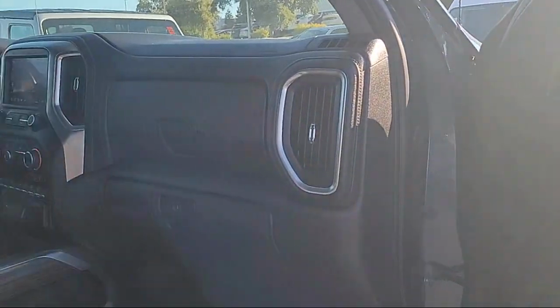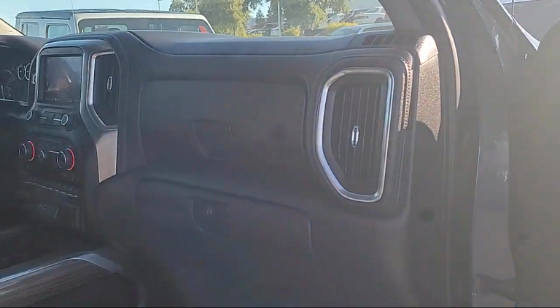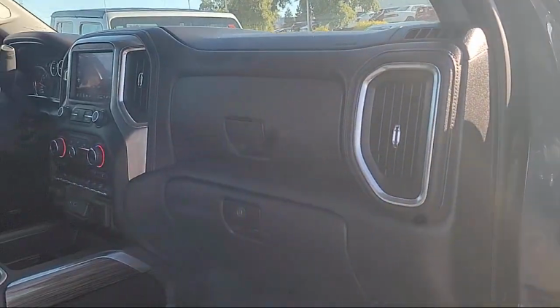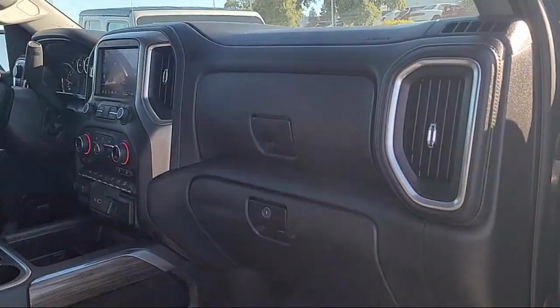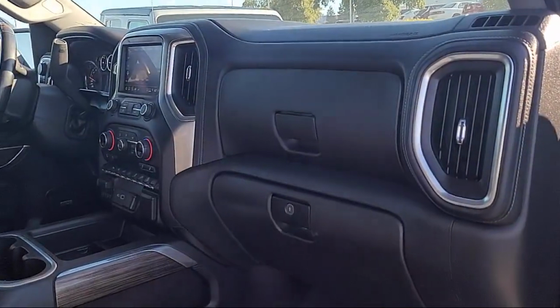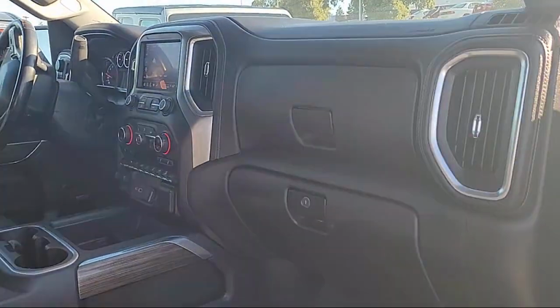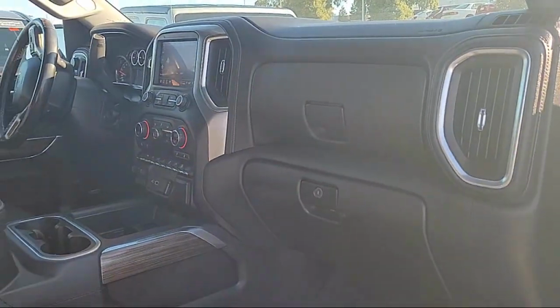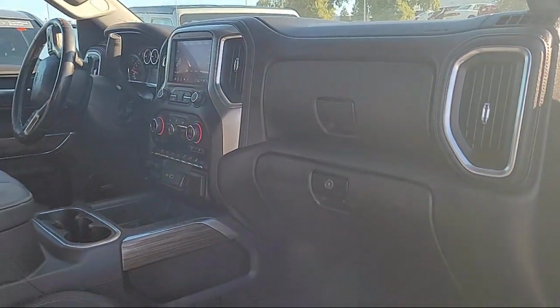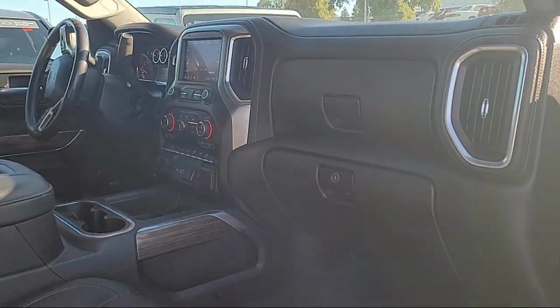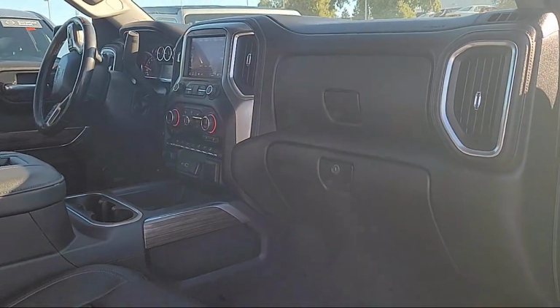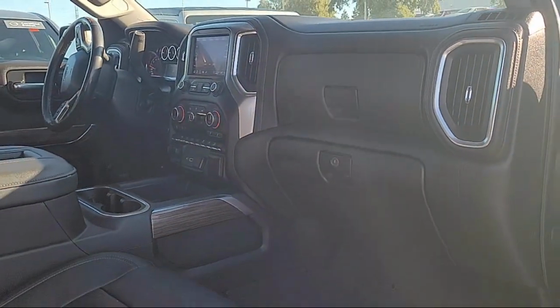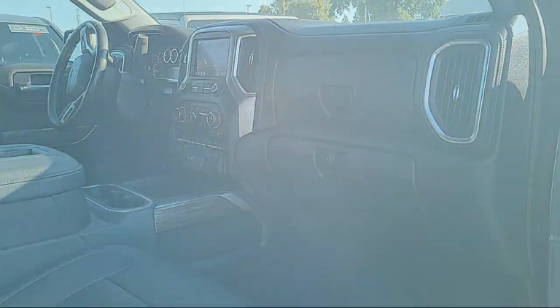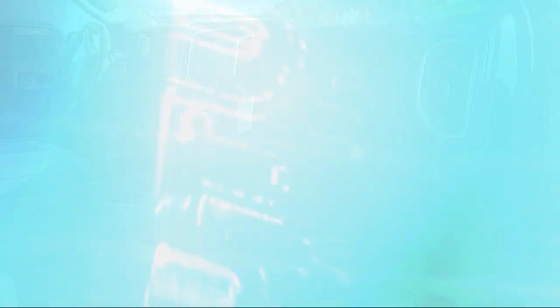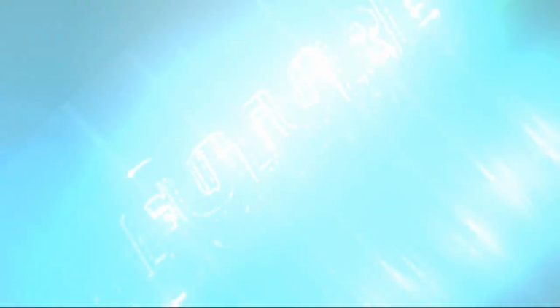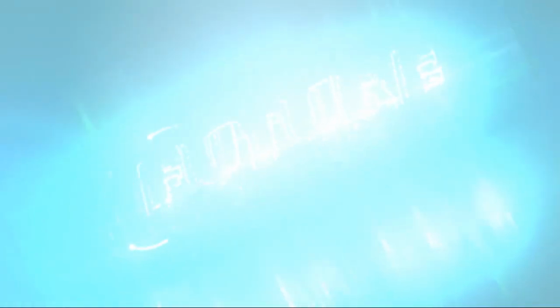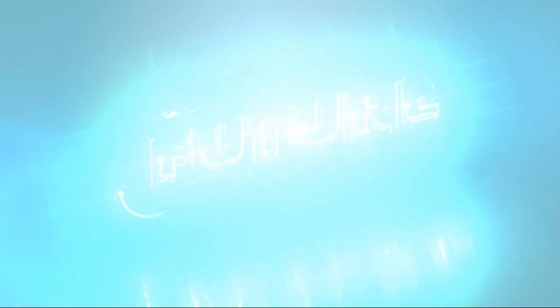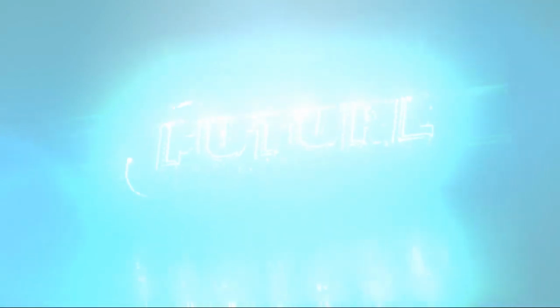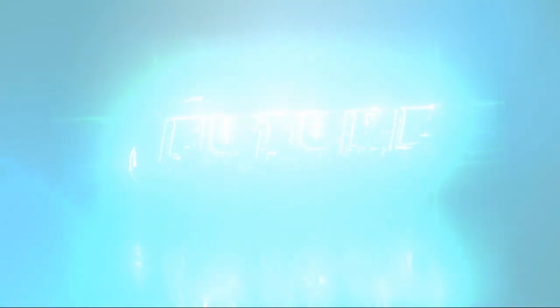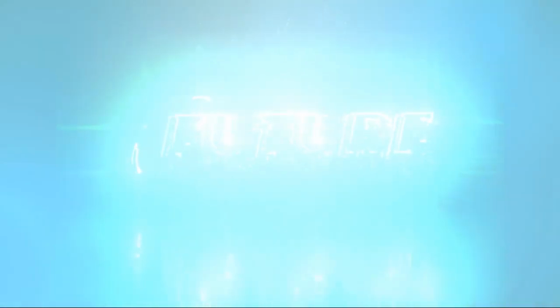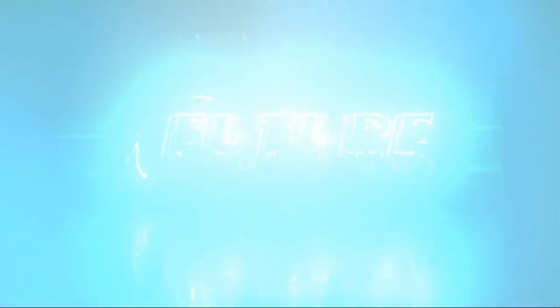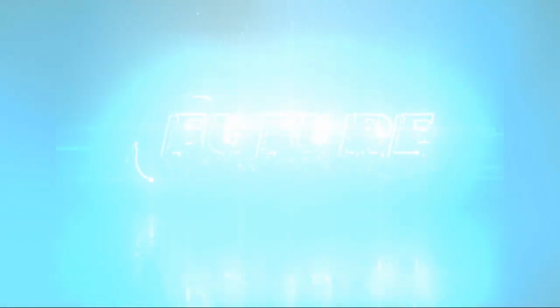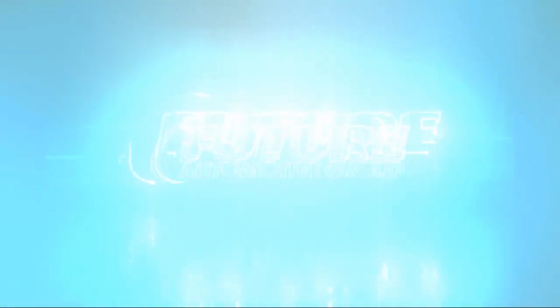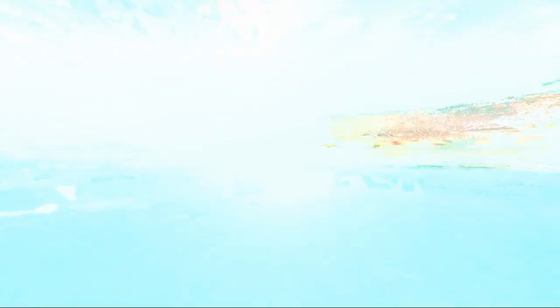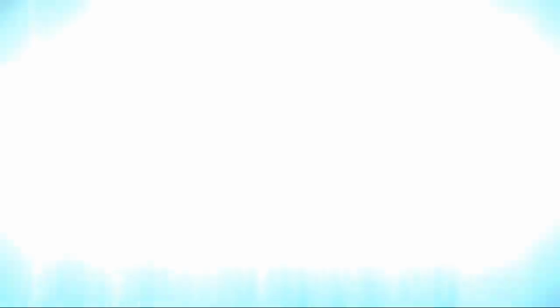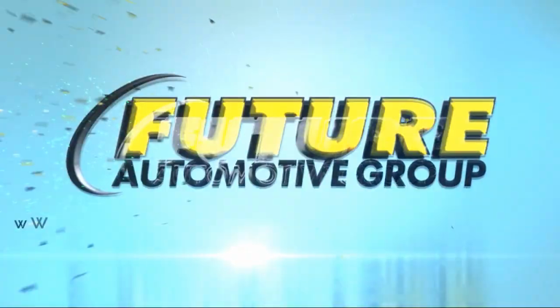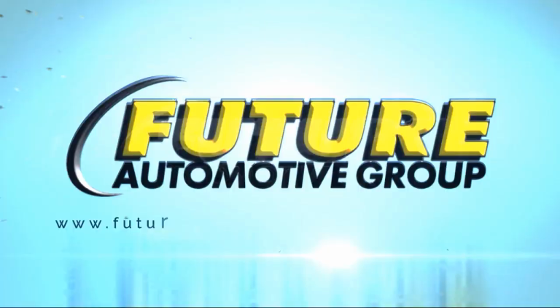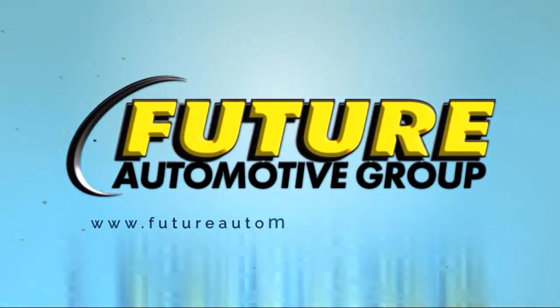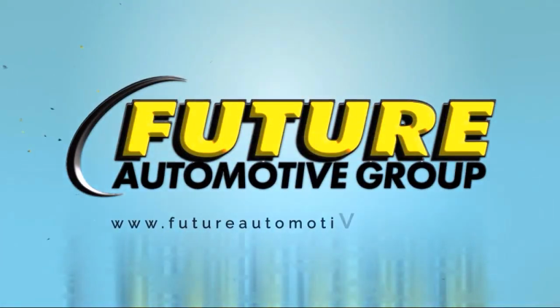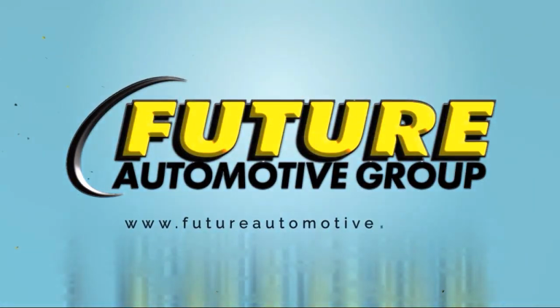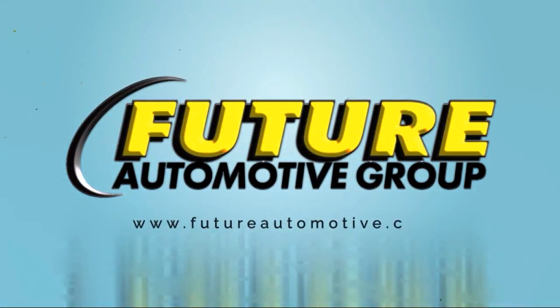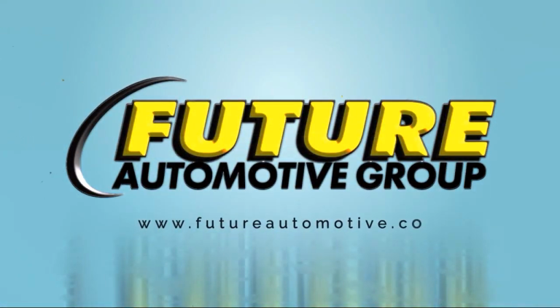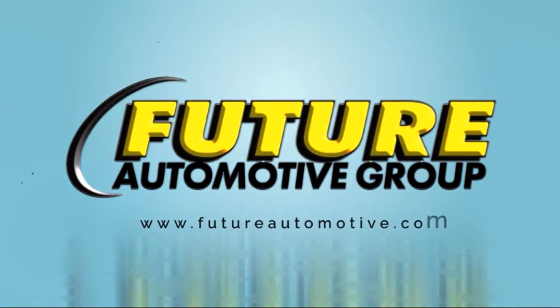So give us a call or stop by. We're looking forward to meeting you, and so is your next vehicle. We'll see you then.